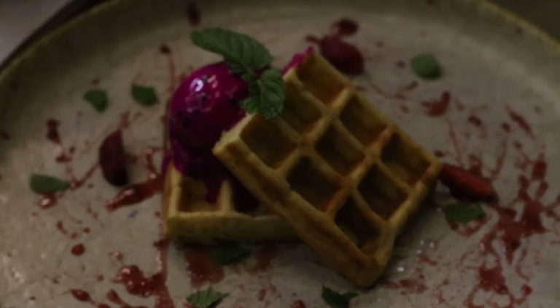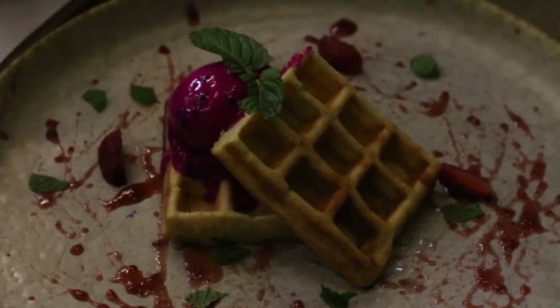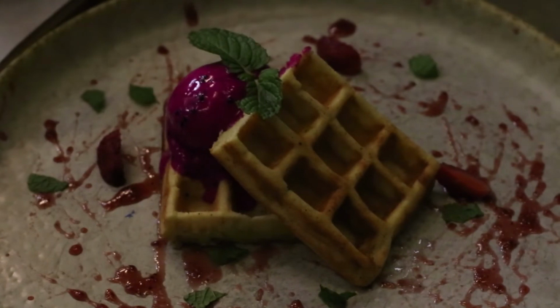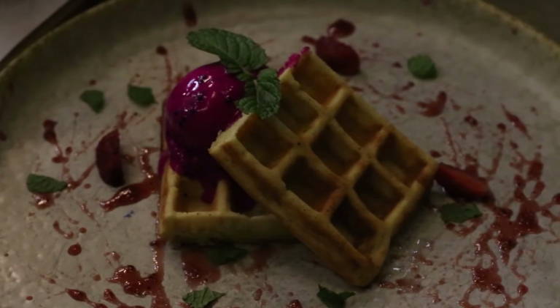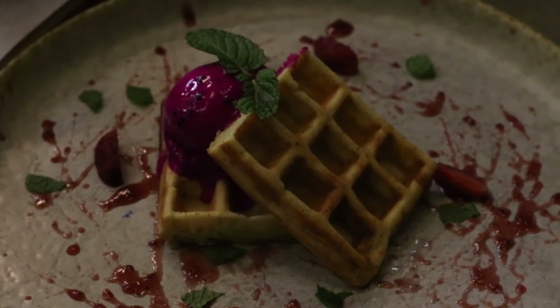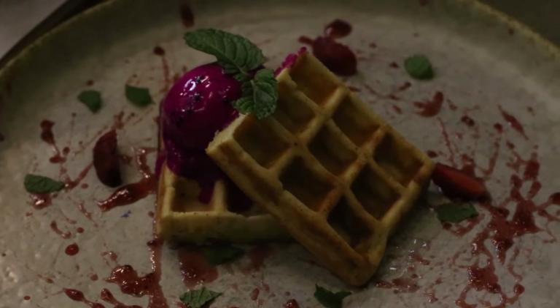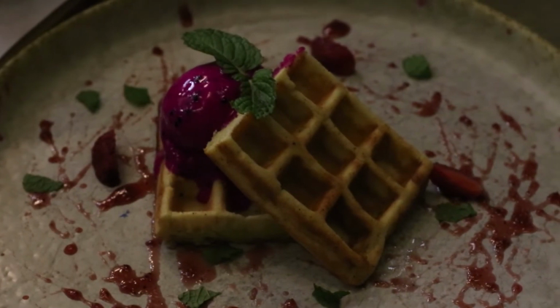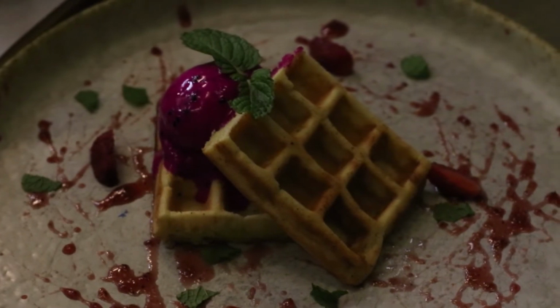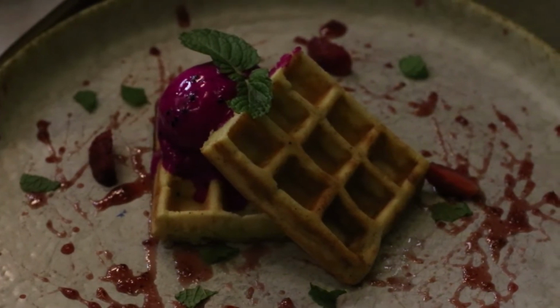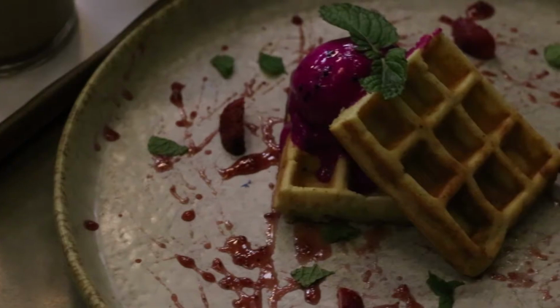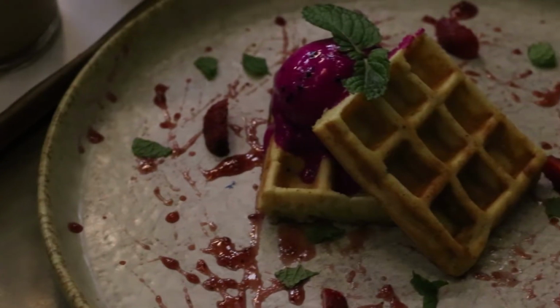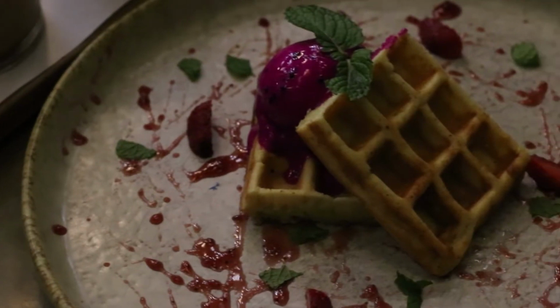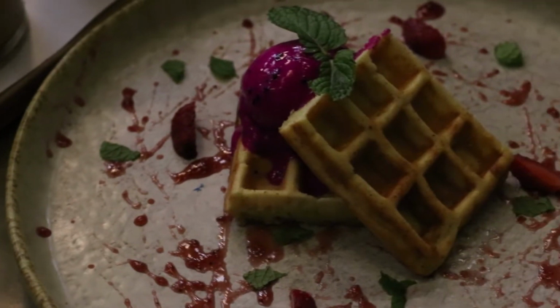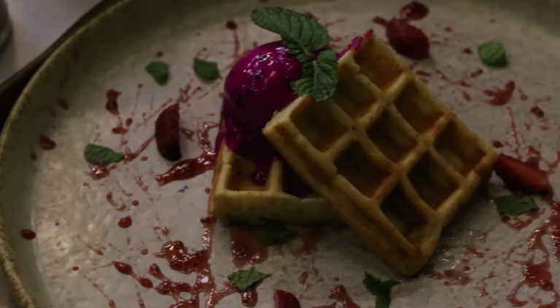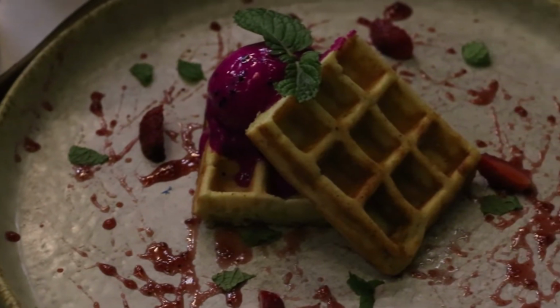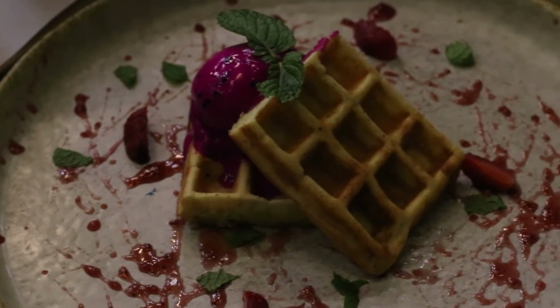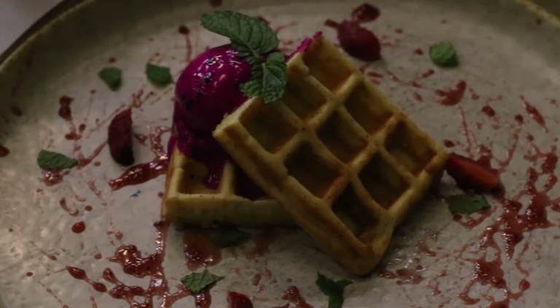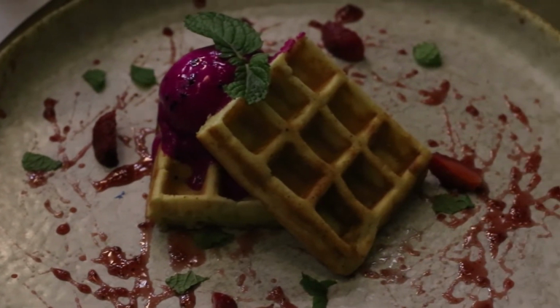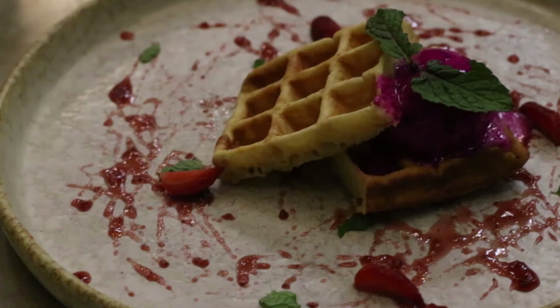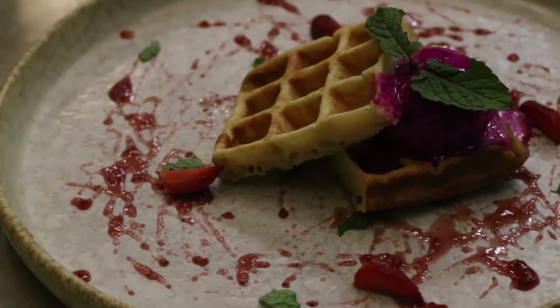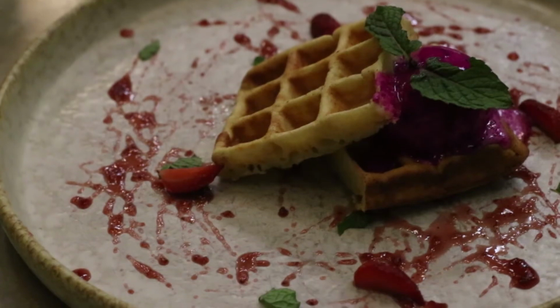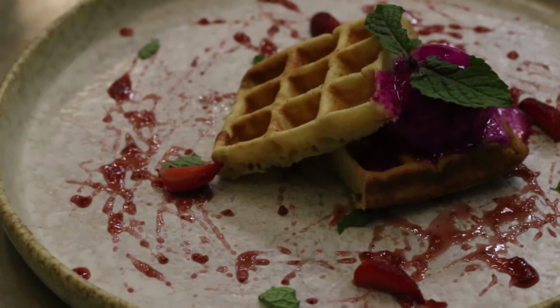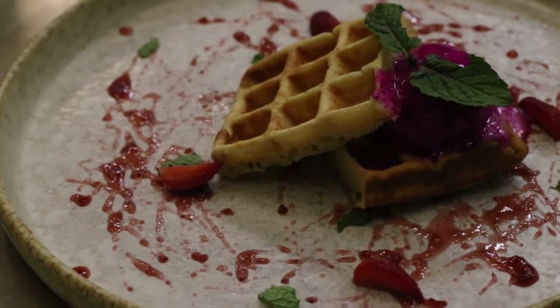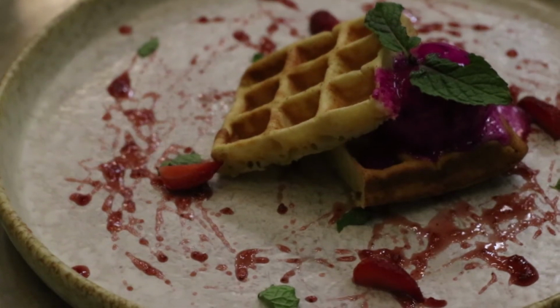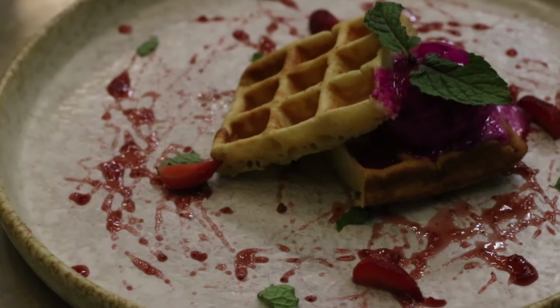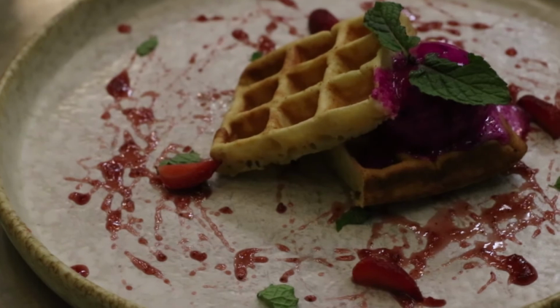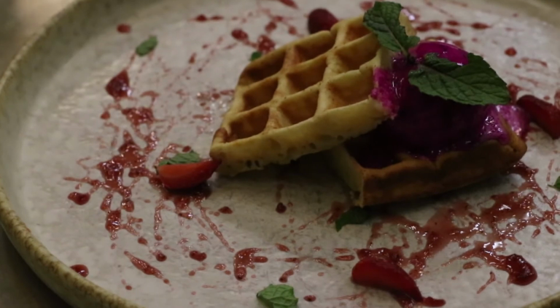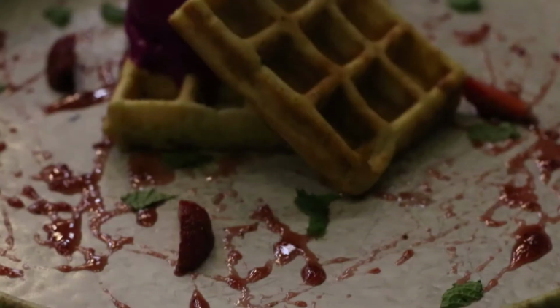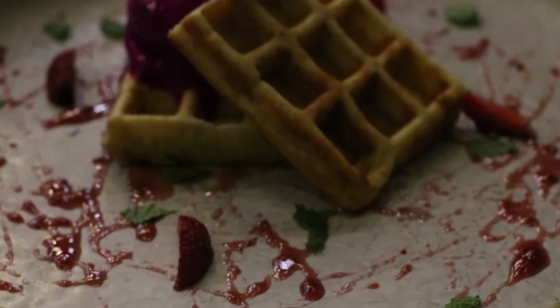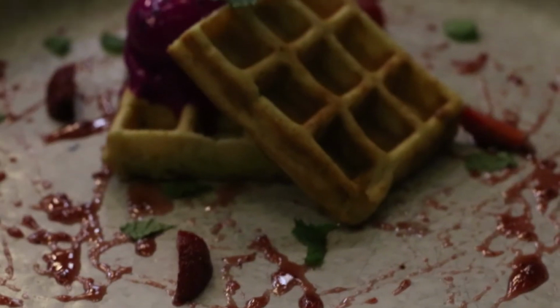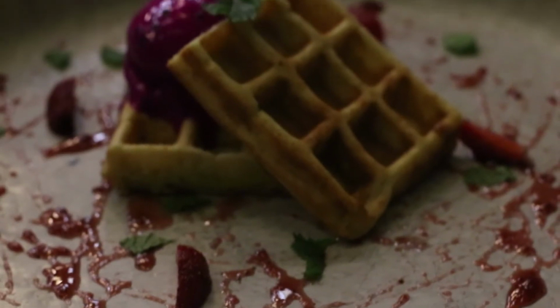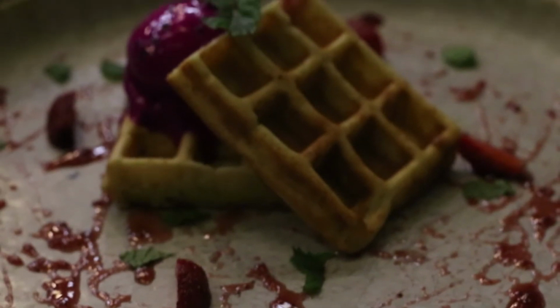Kita milih wafel buat jadi dessert. Wafelnya itu ada es krim buah naga dan dikasih topping strawberry di atasnya.